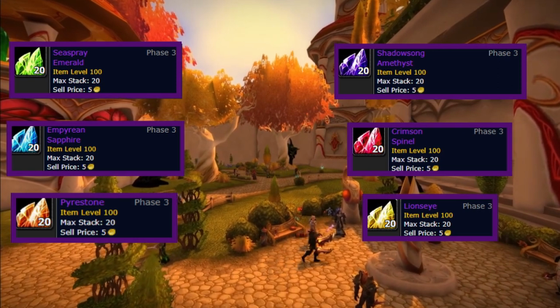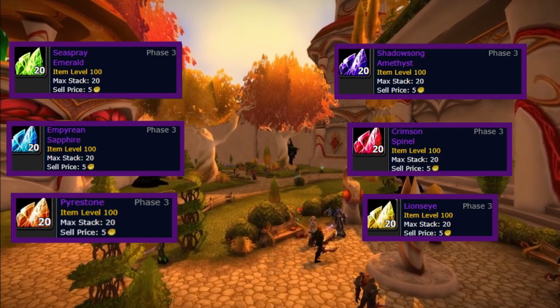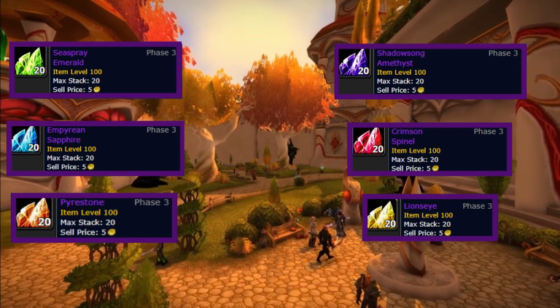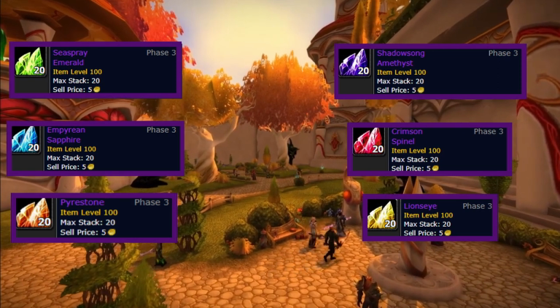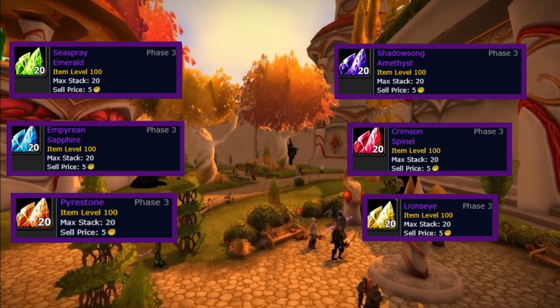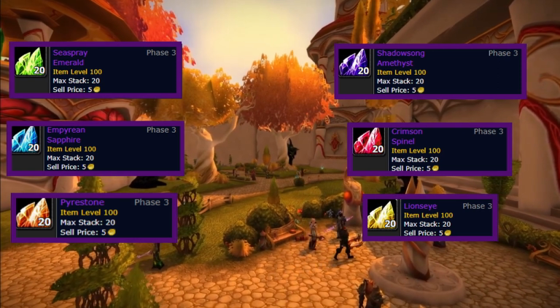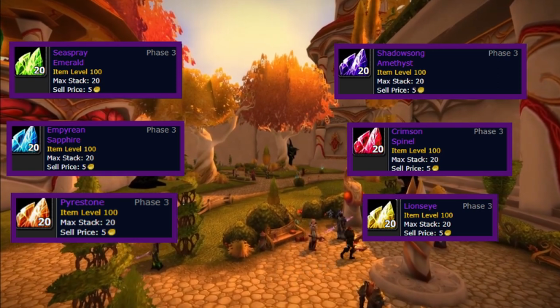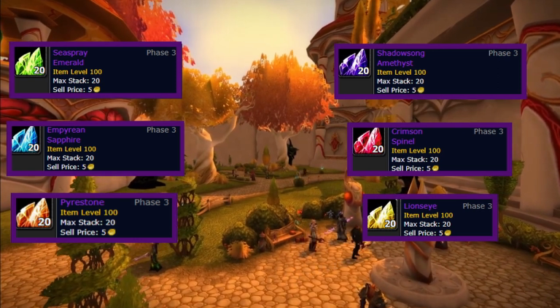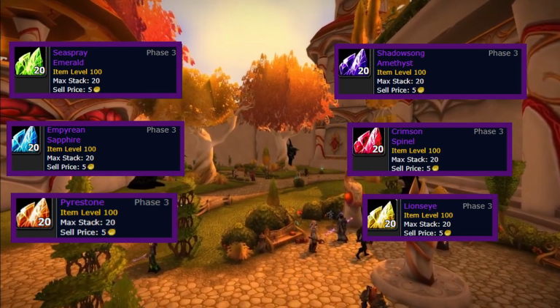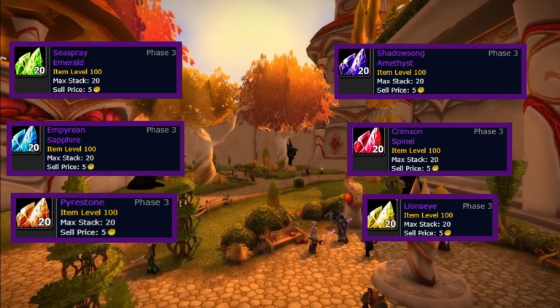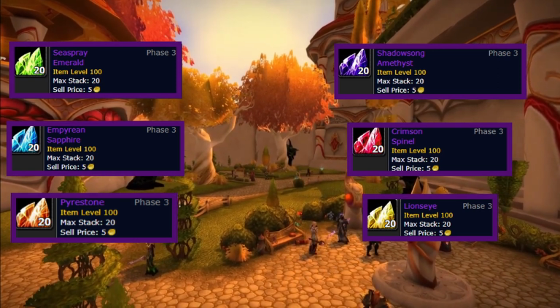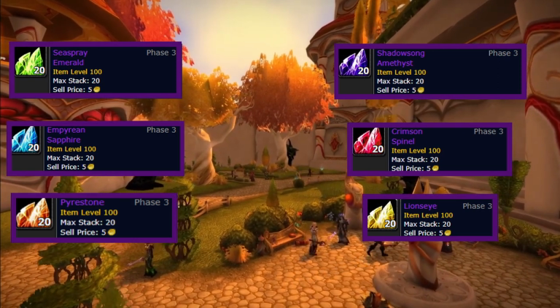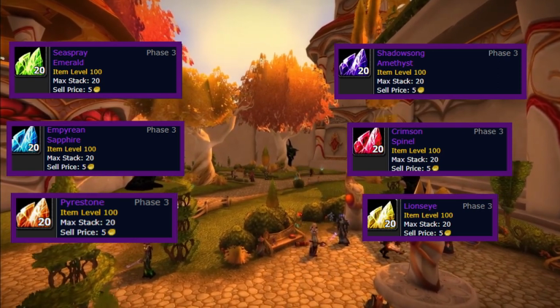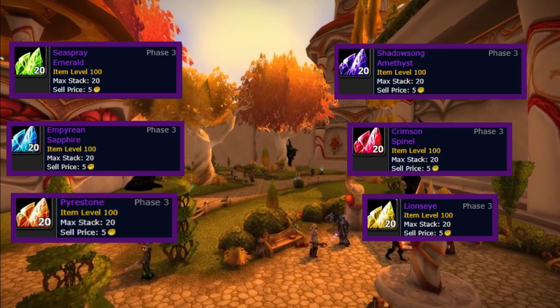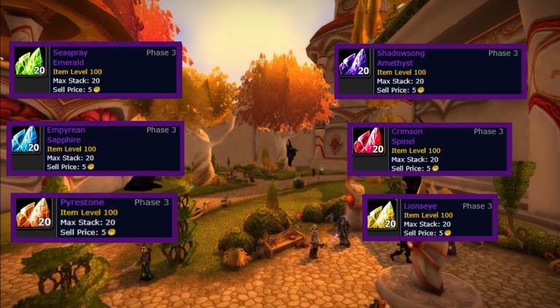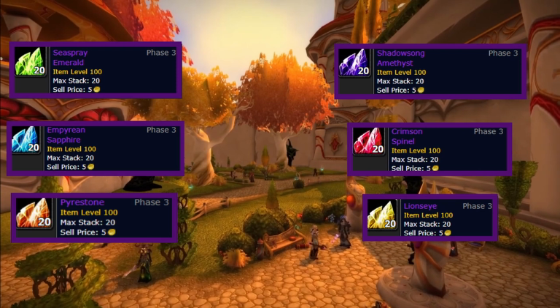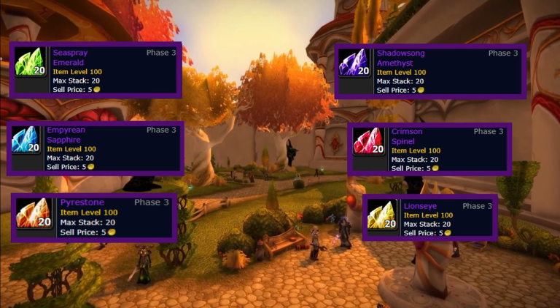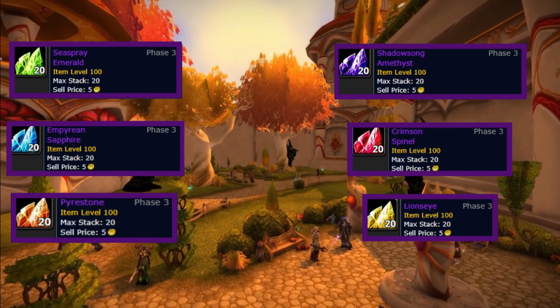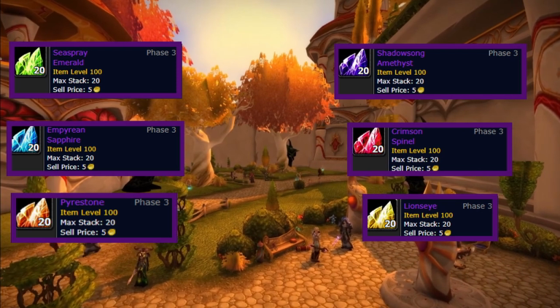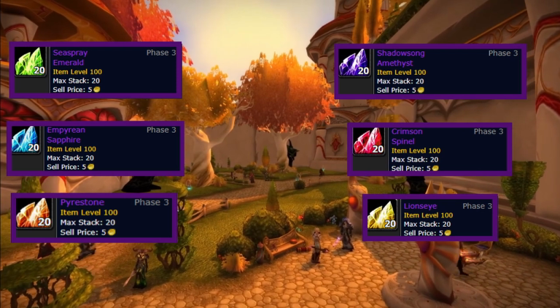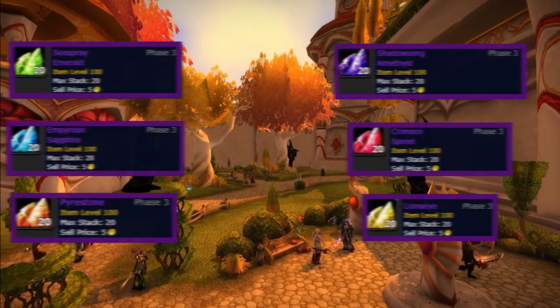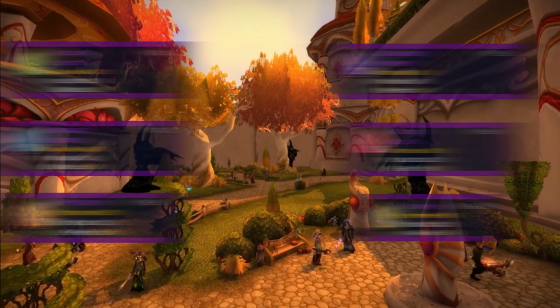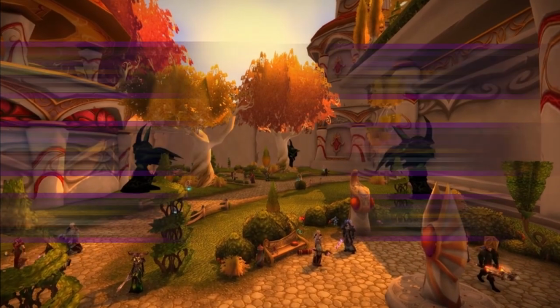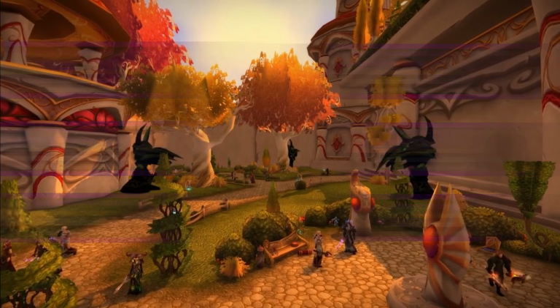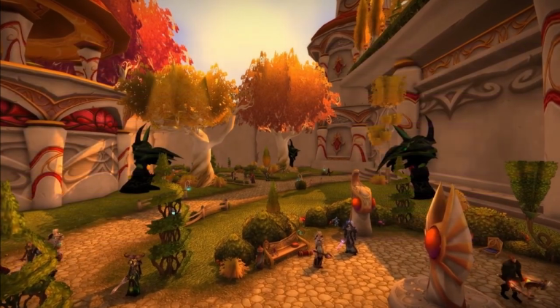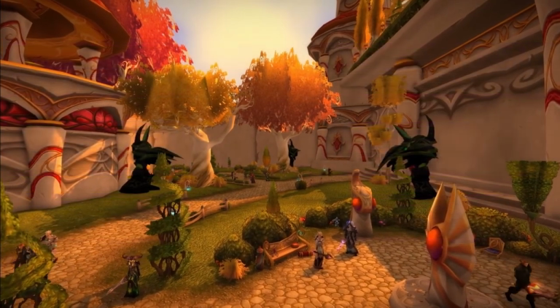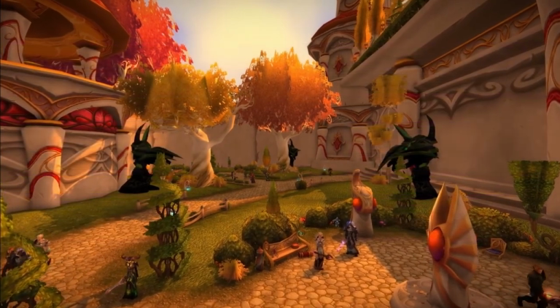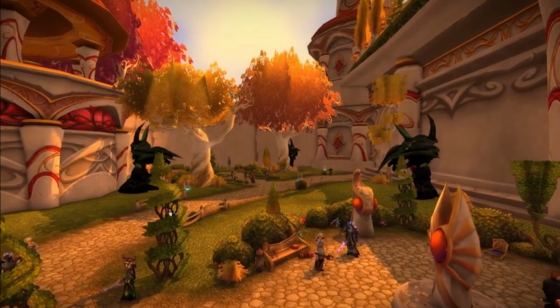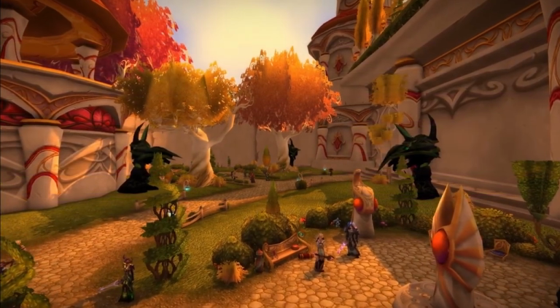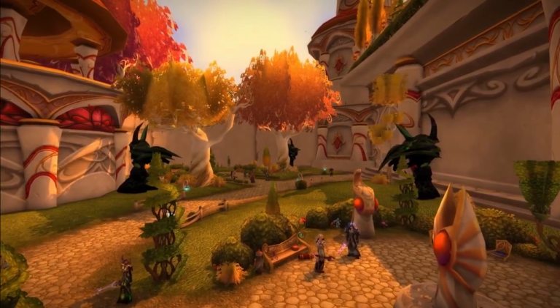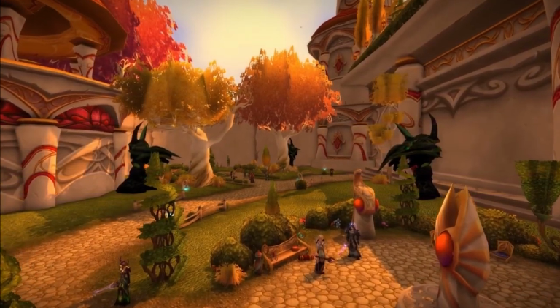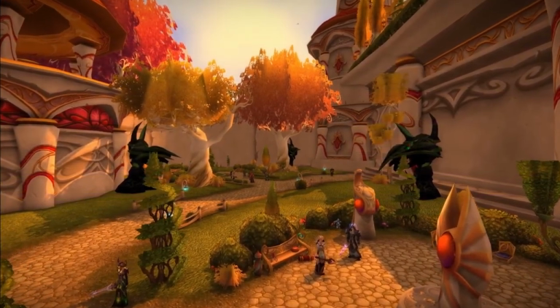An item like the haste gem is going to be very expensive — I could see that throughout almost the entire length of Phase 5 — but that is rep-locked behind honor as well.